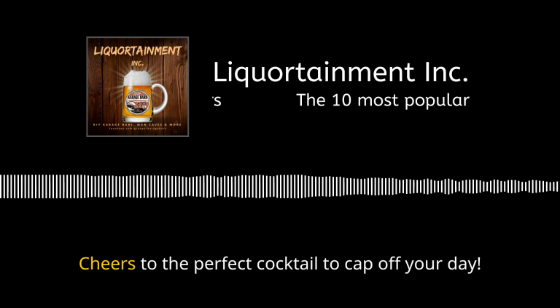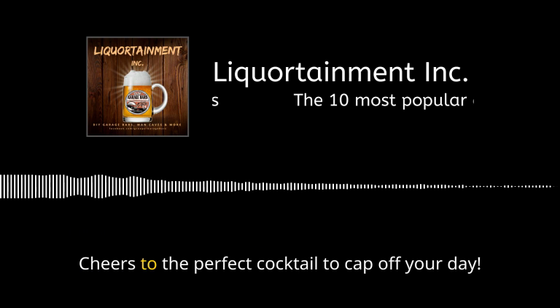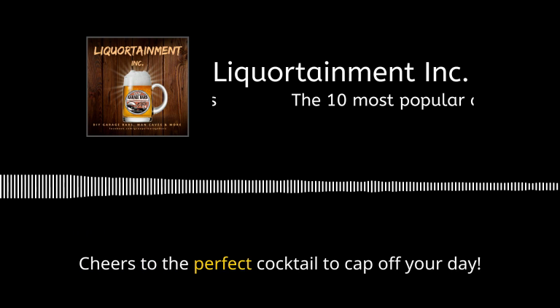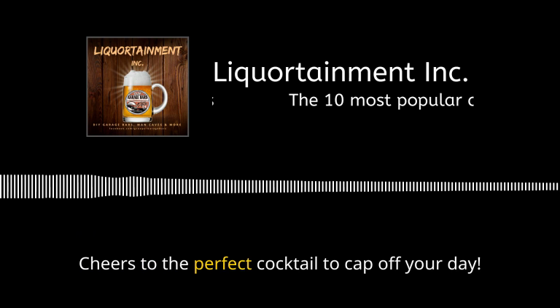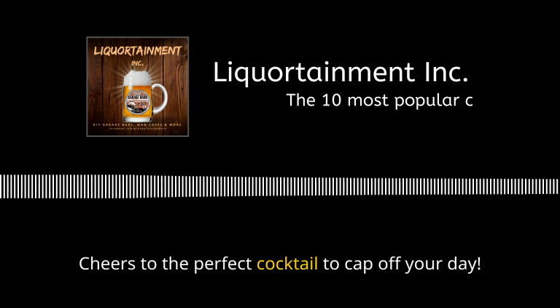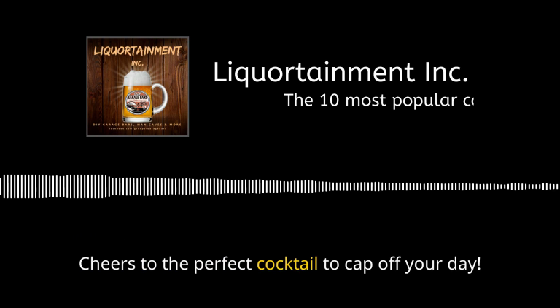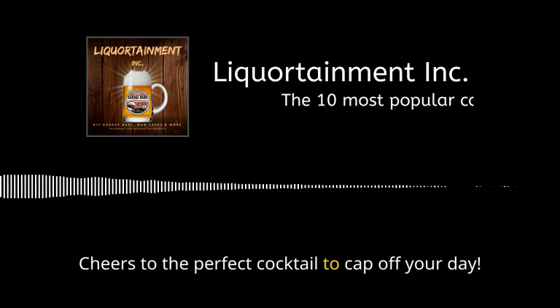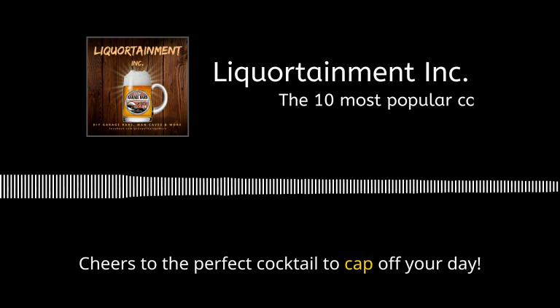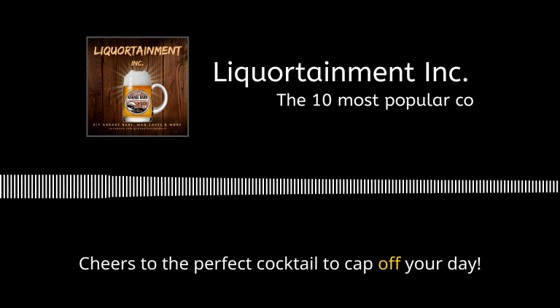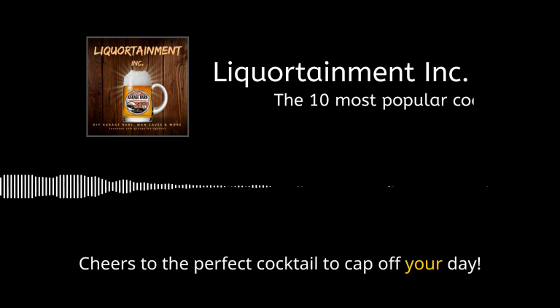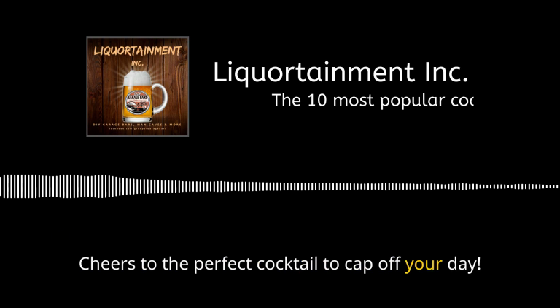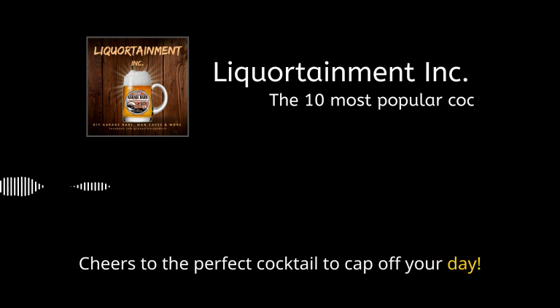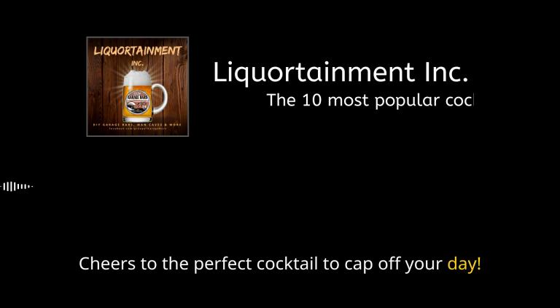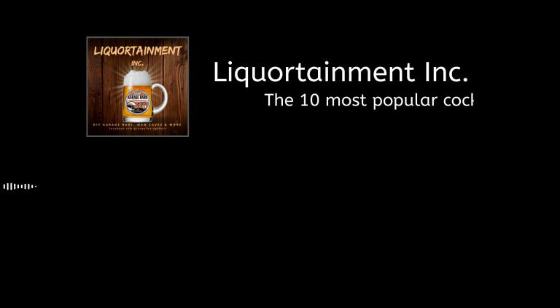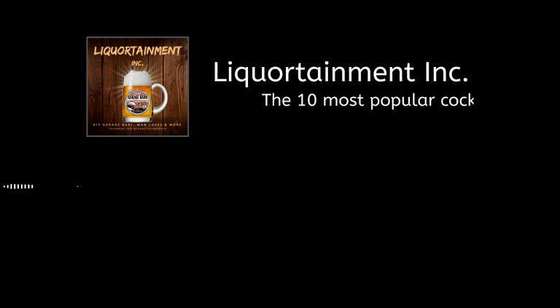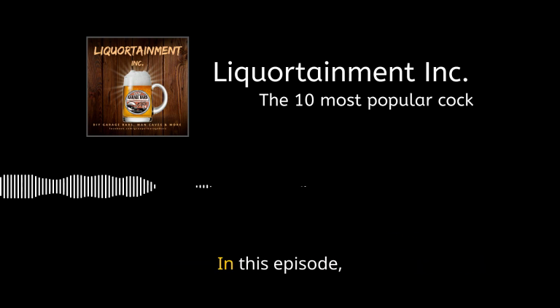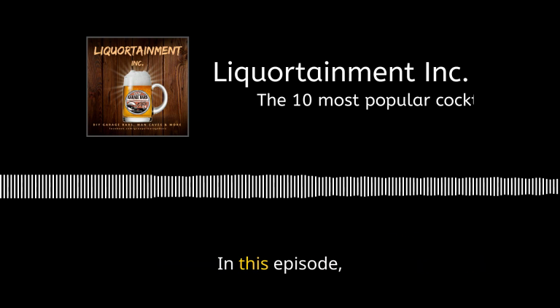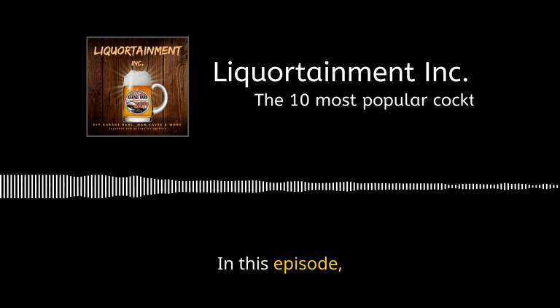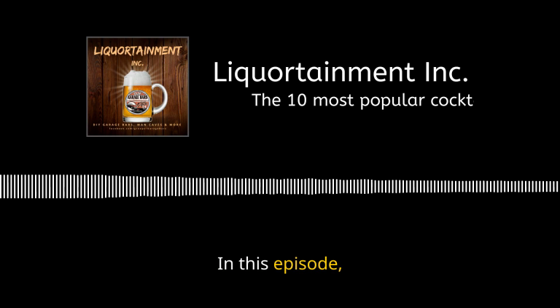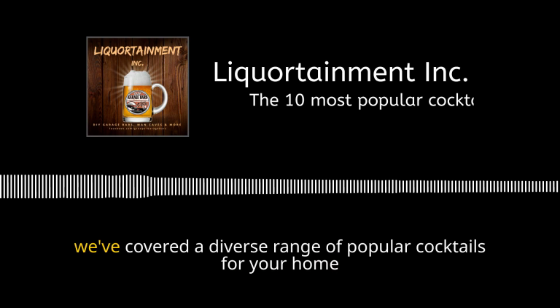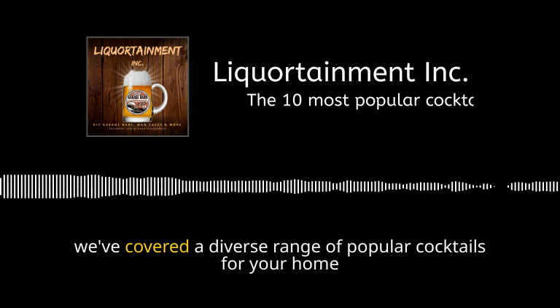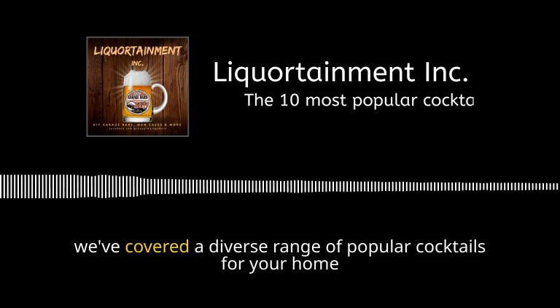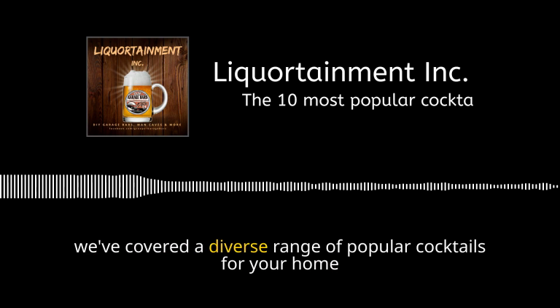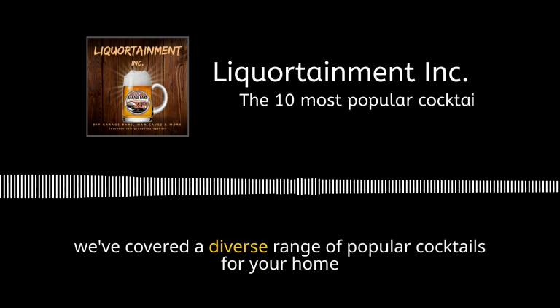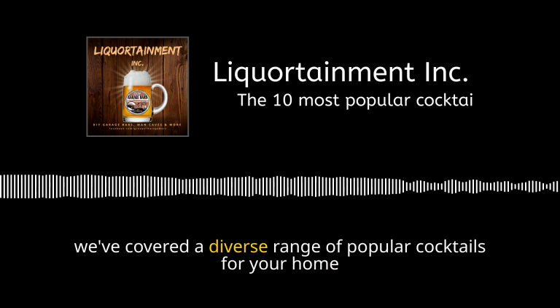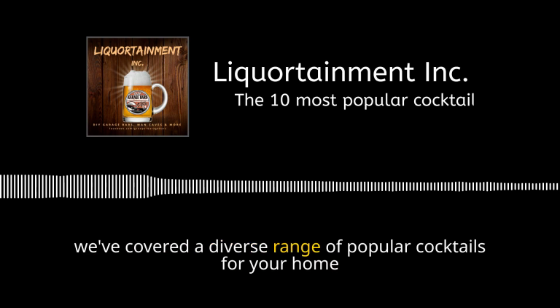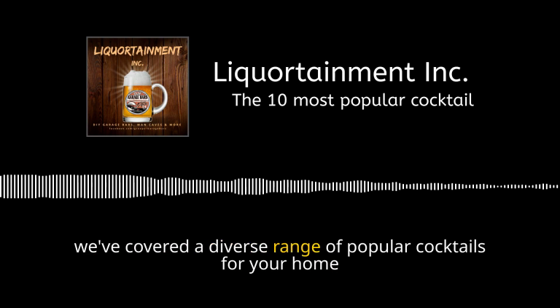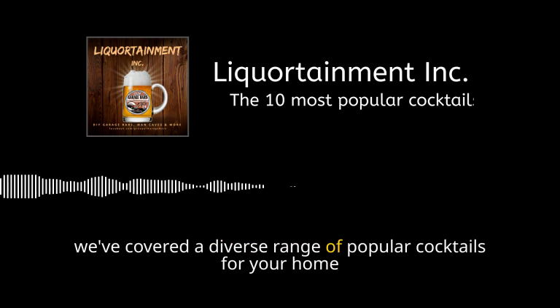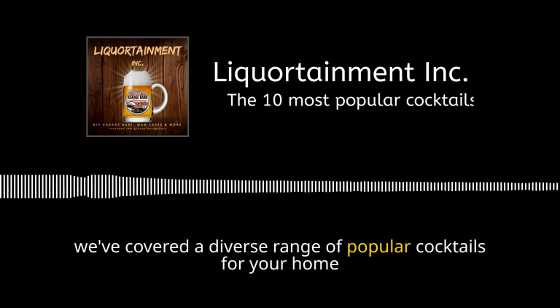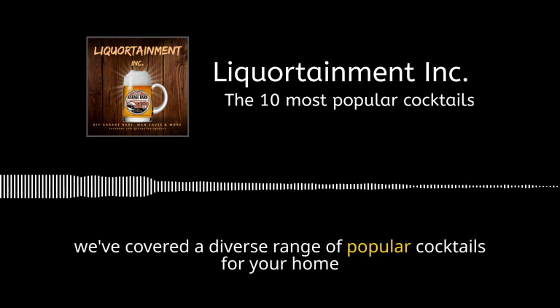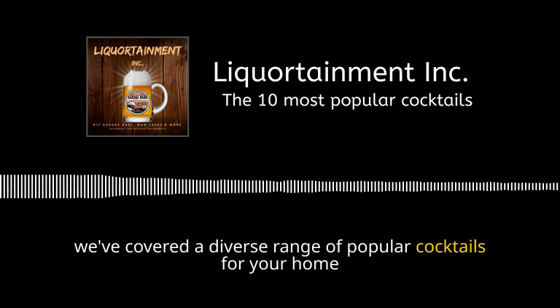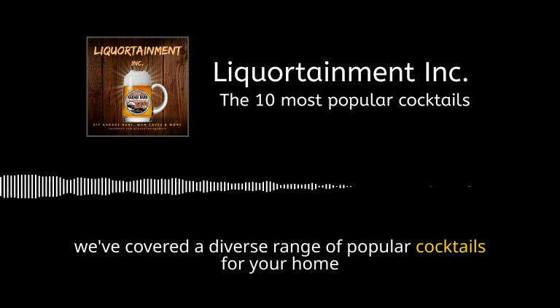In this episode we've covered a diverse range of popular cocktails for your home bar. Cheers to mastering these delicious drinks and elevating your cocktail game.